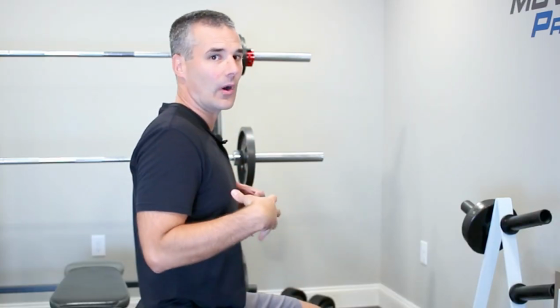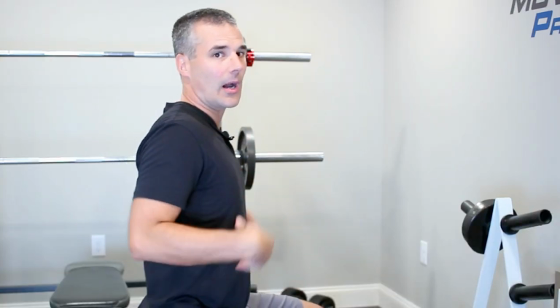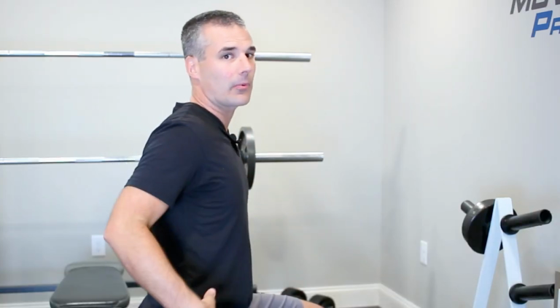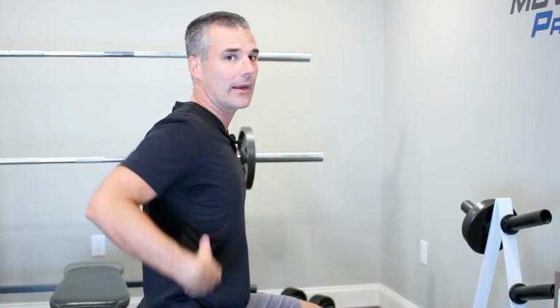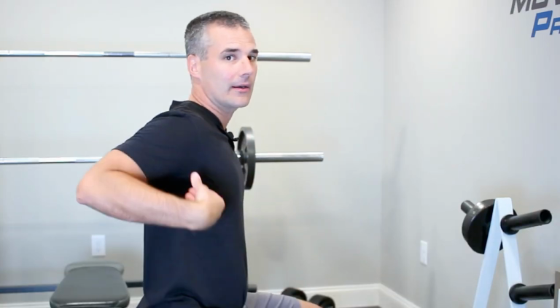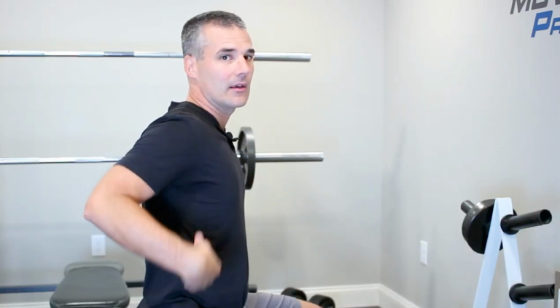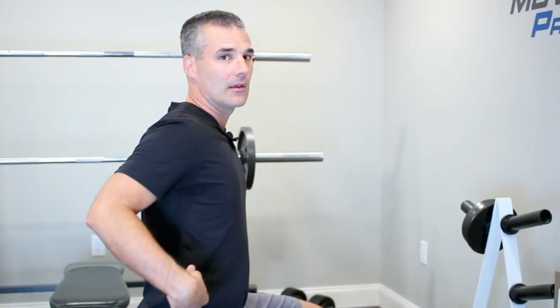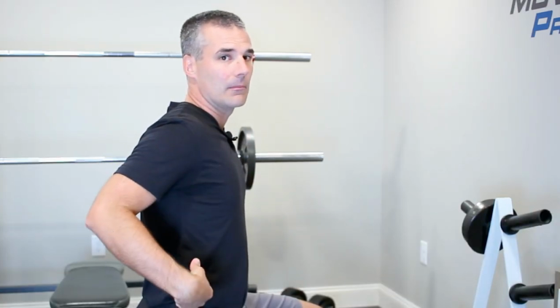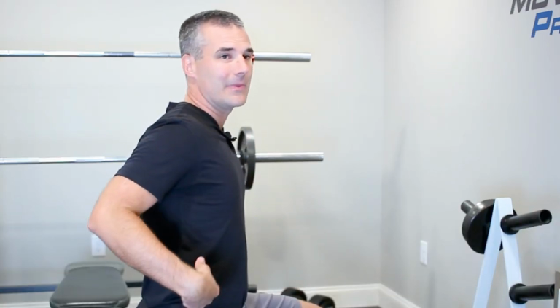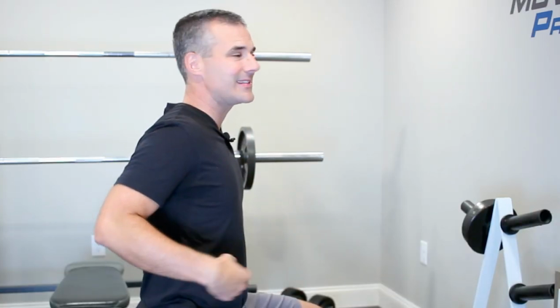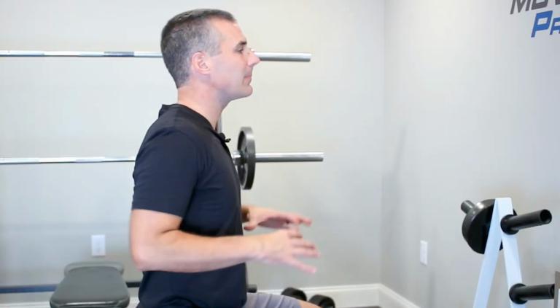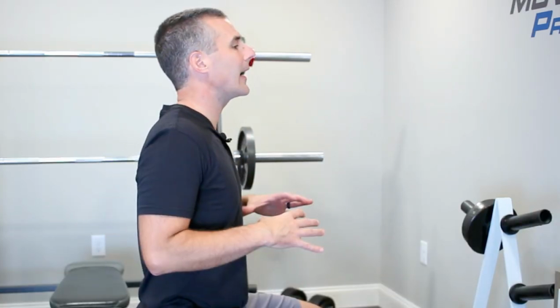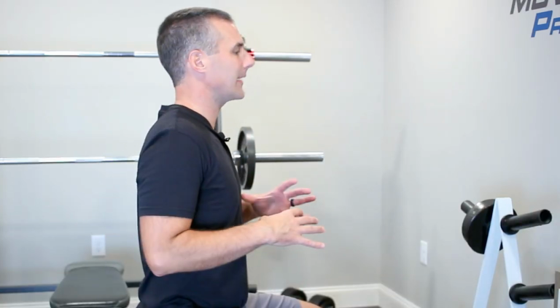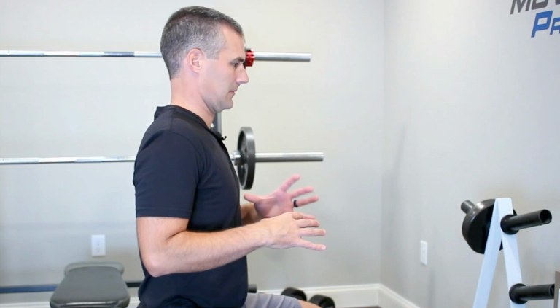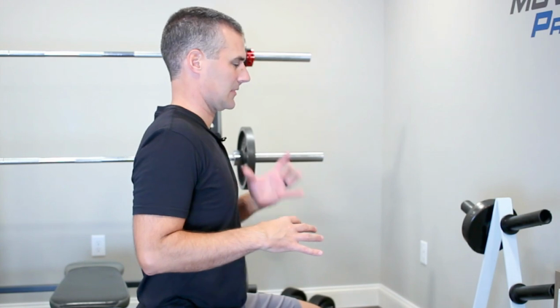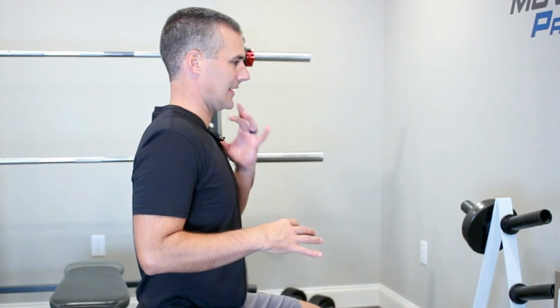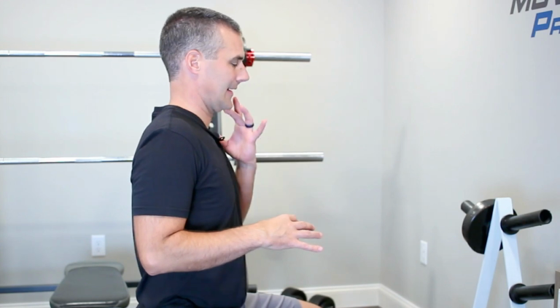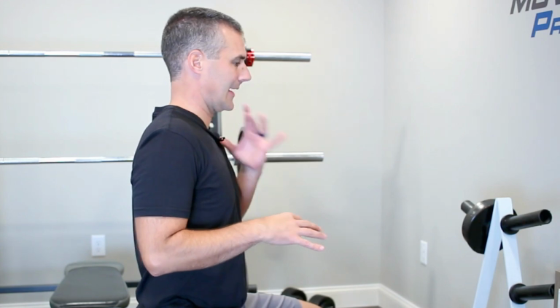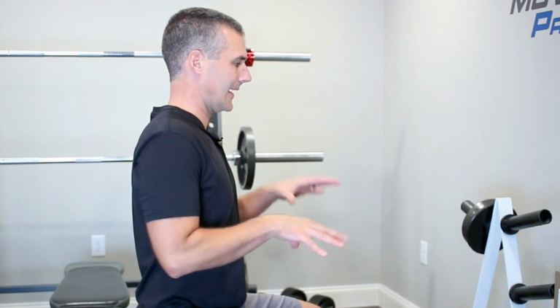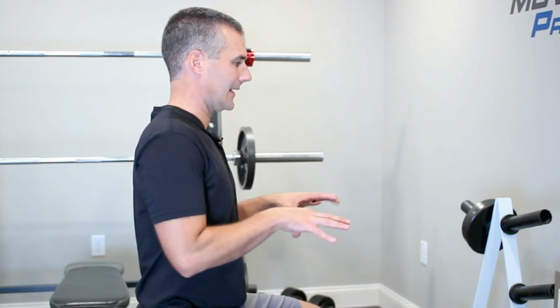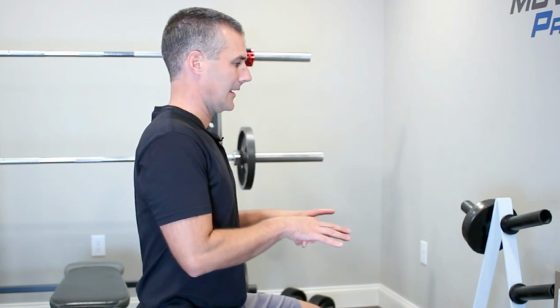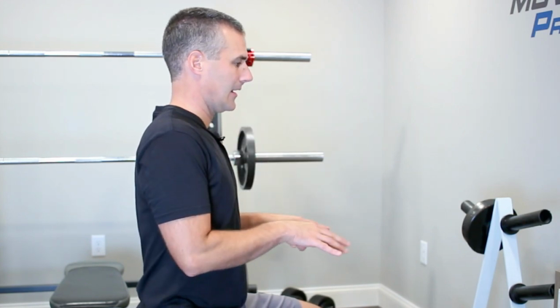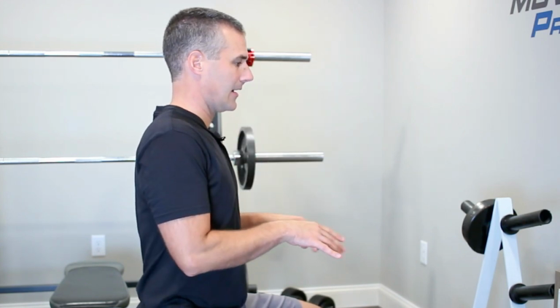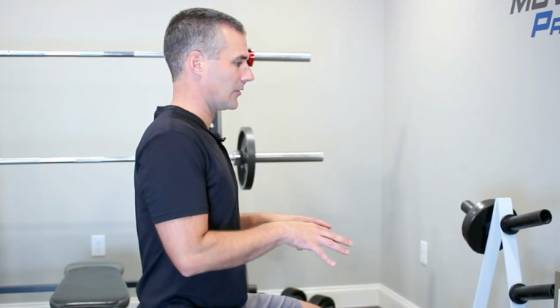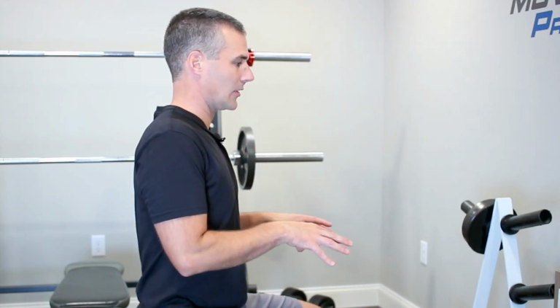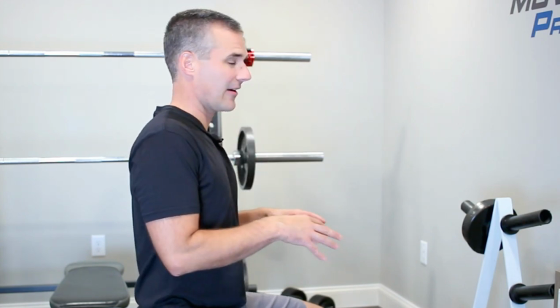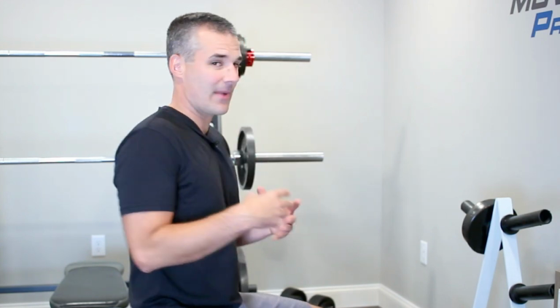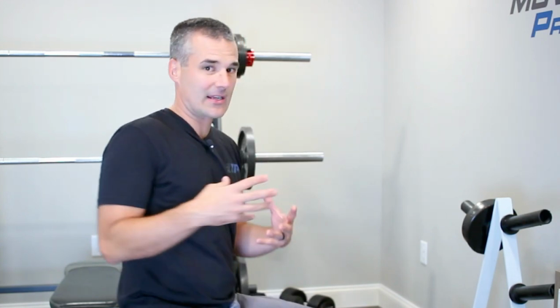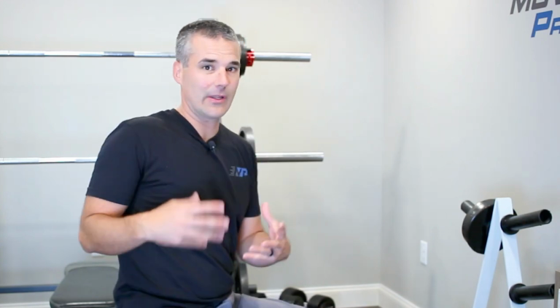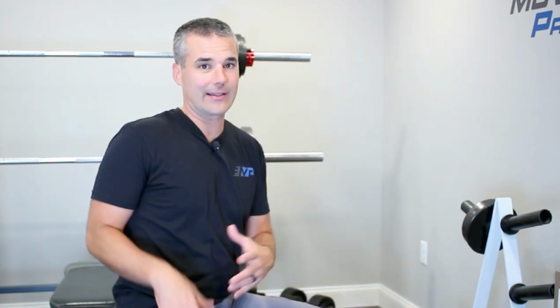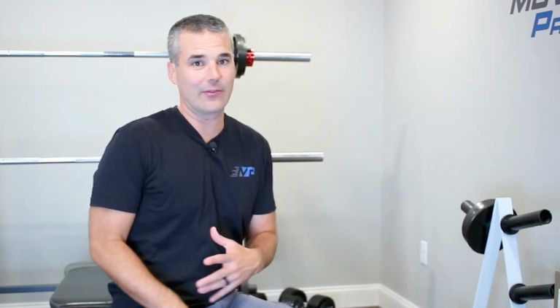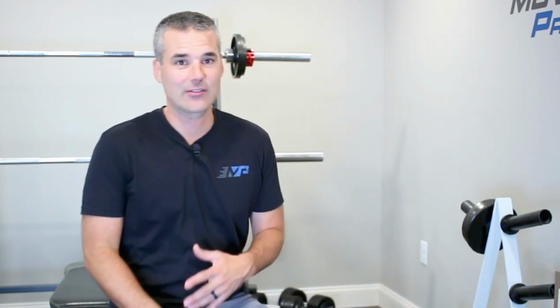The ideal position is upright through the mid-spine with a slight nod — that gives you maximal activation of these deep cervical flexors.